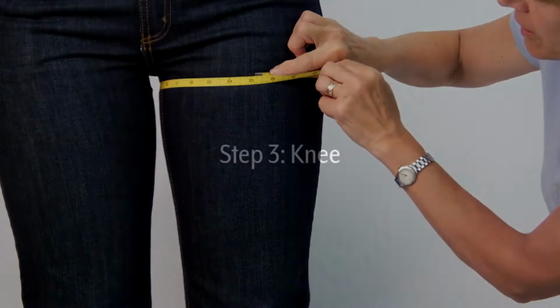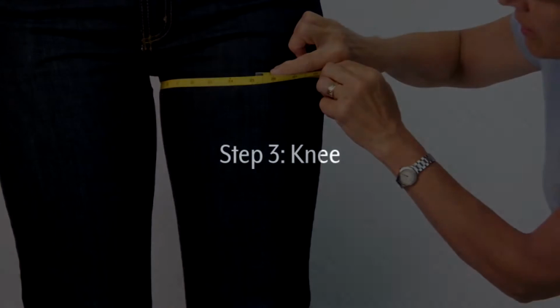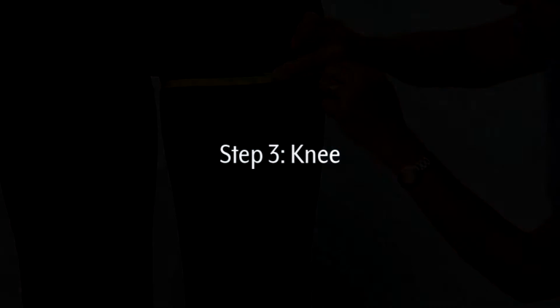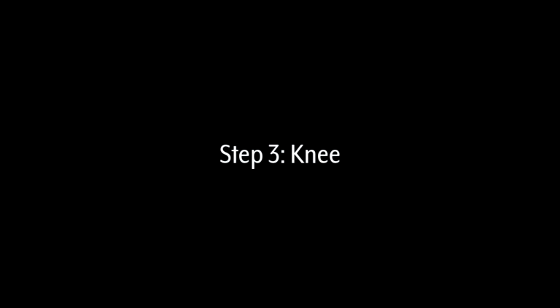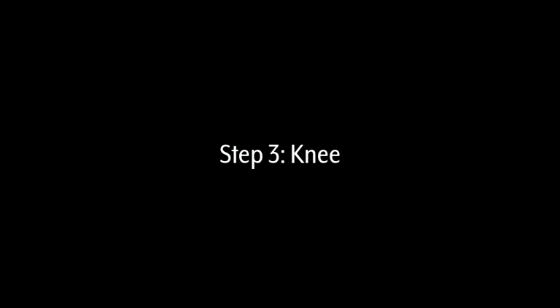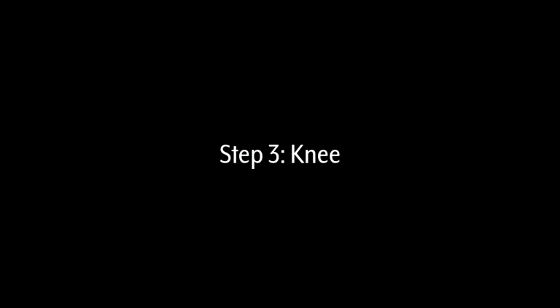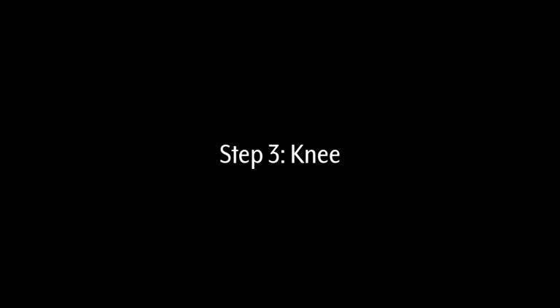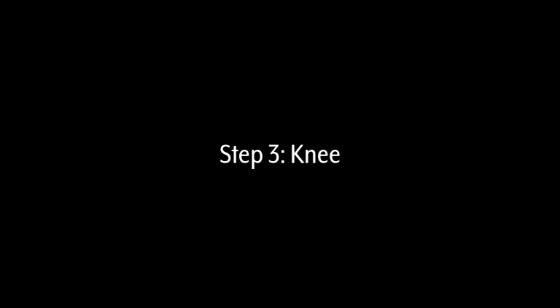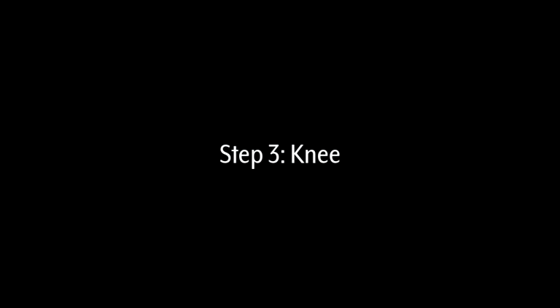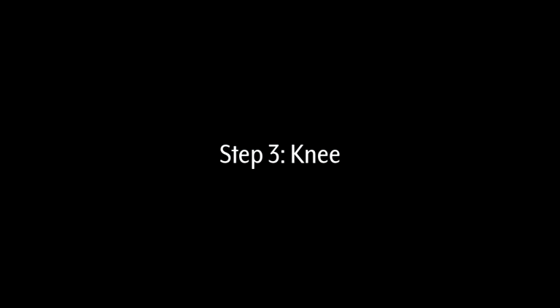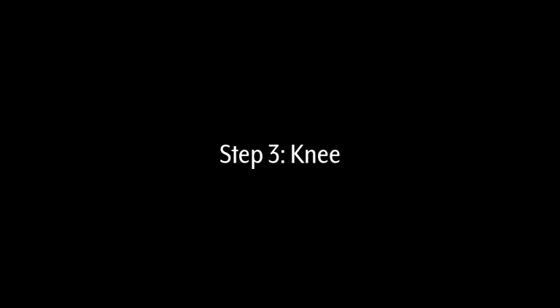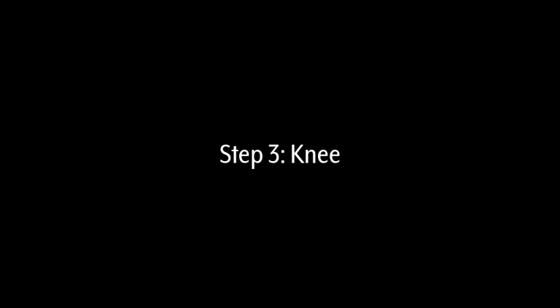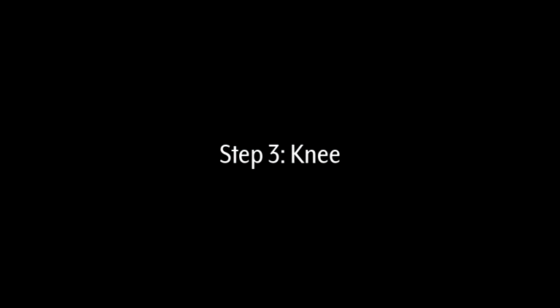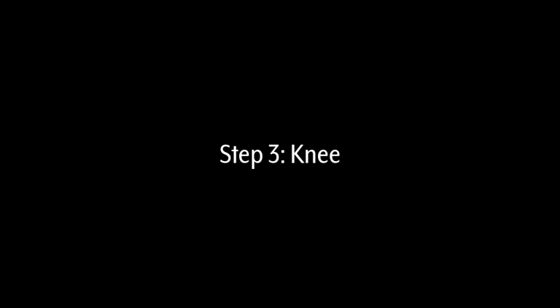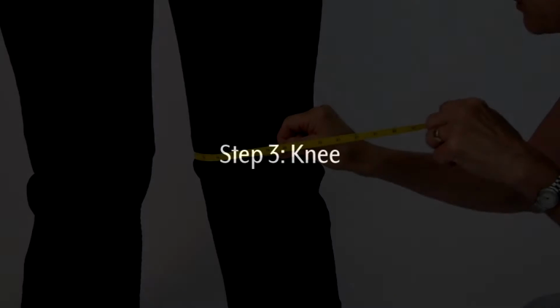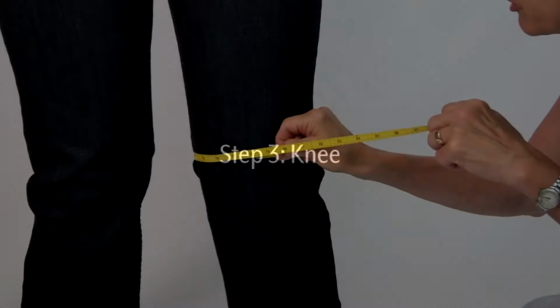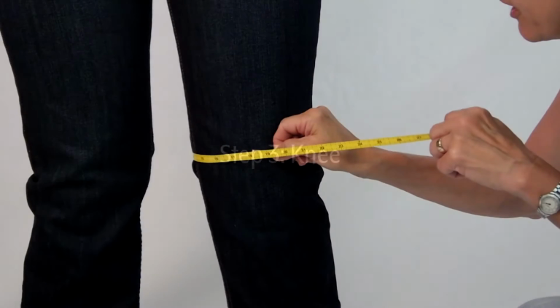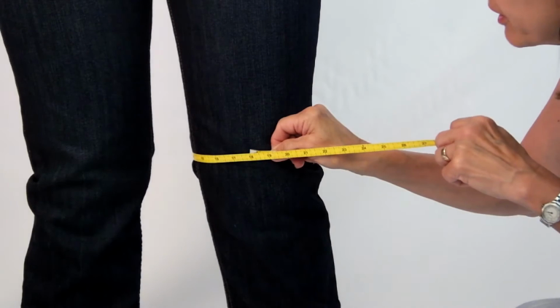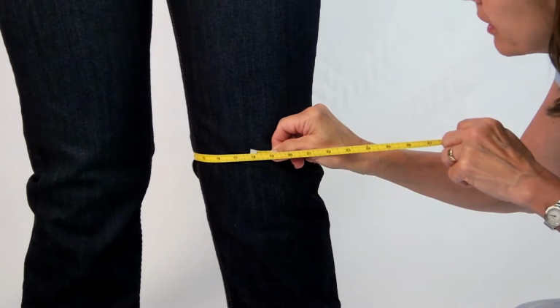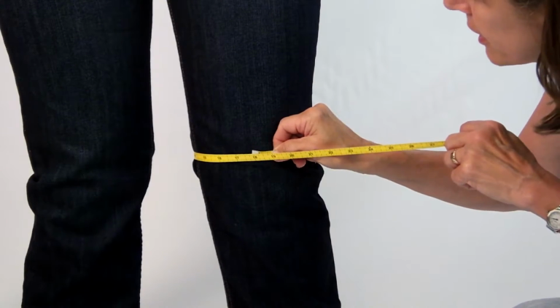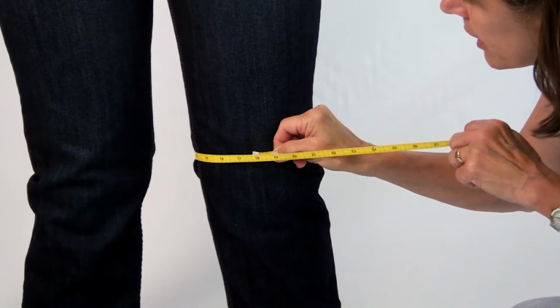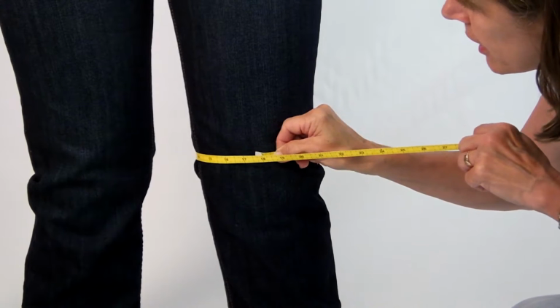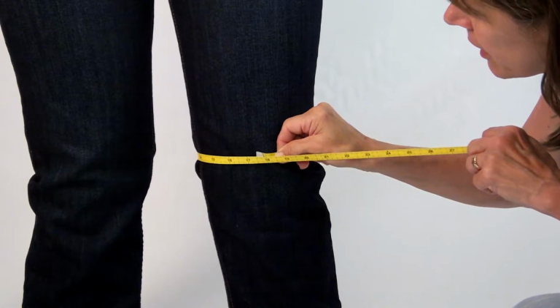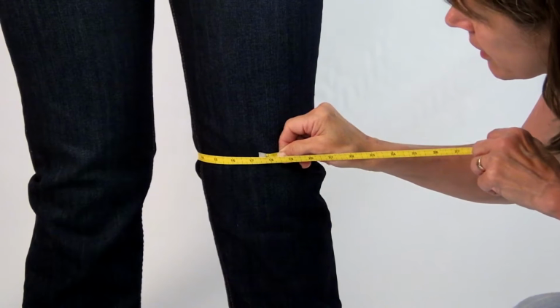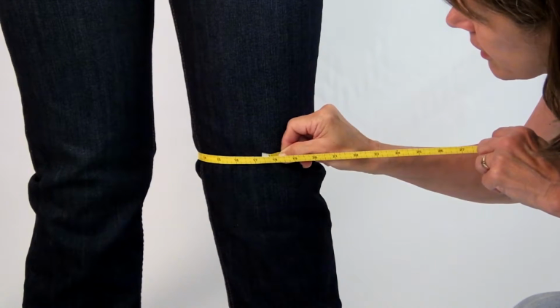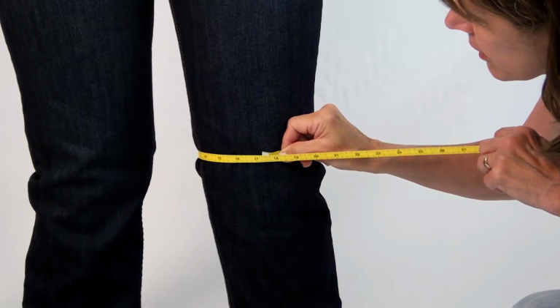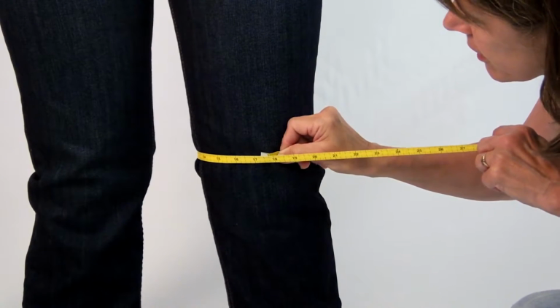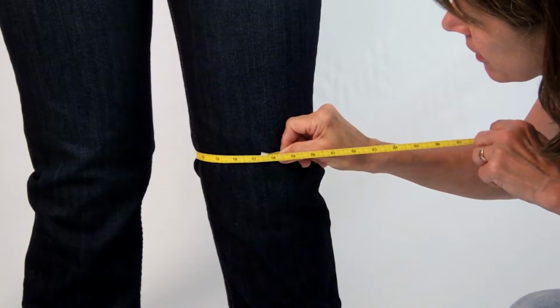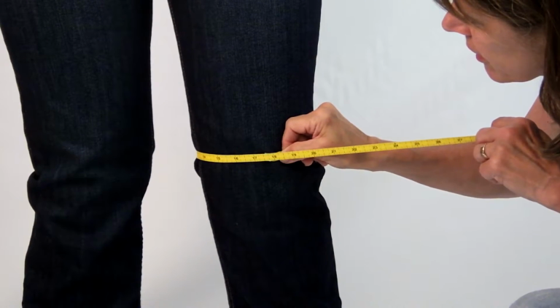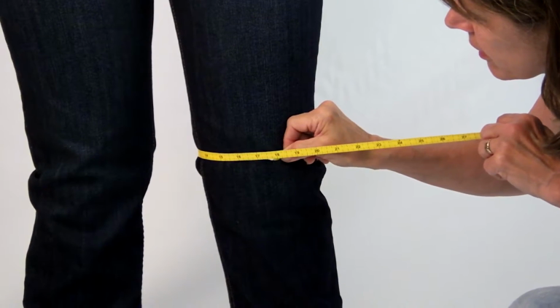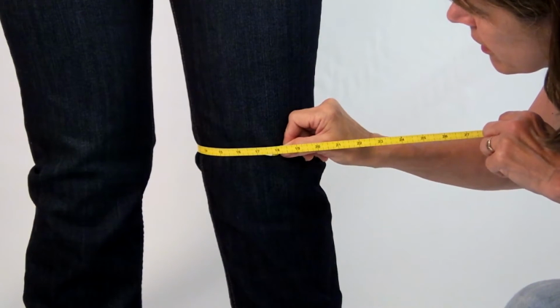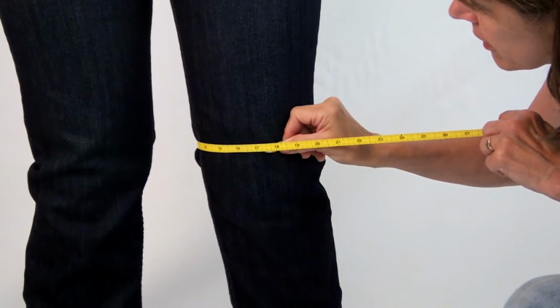Step 3: Knee. Measure the knee around the fullest part, usually the center.